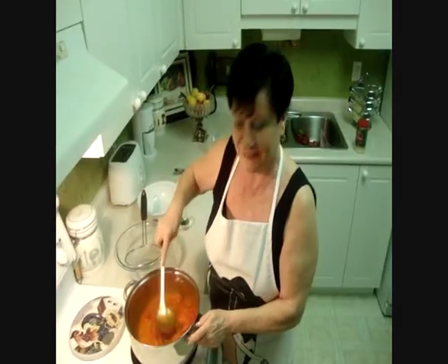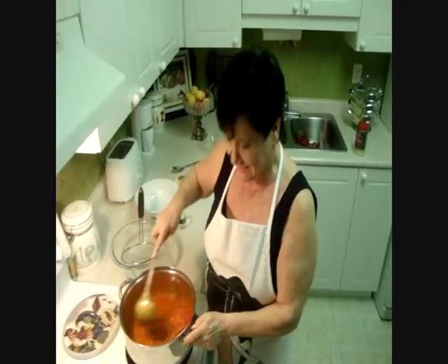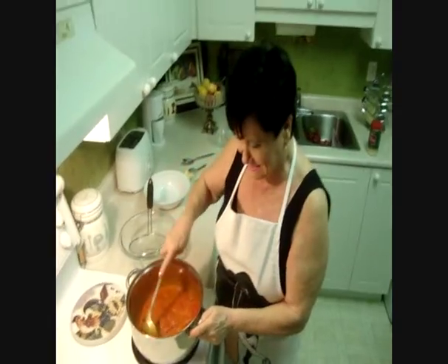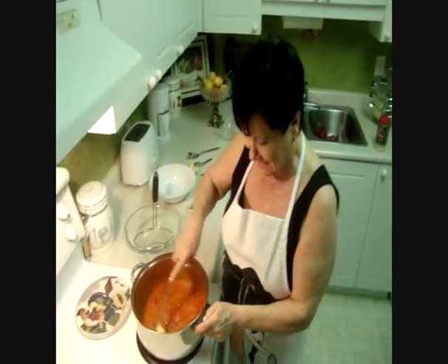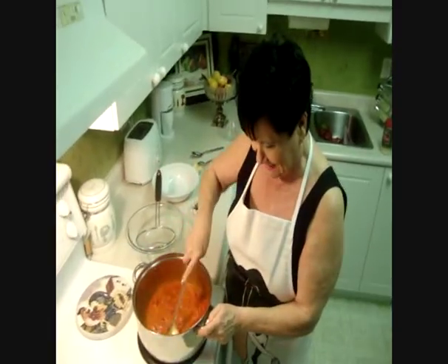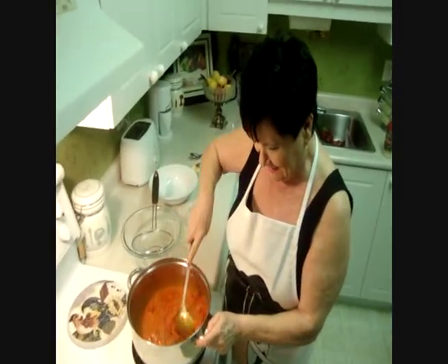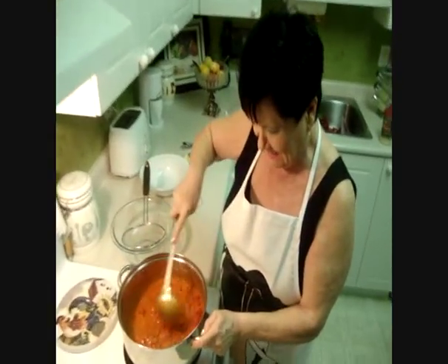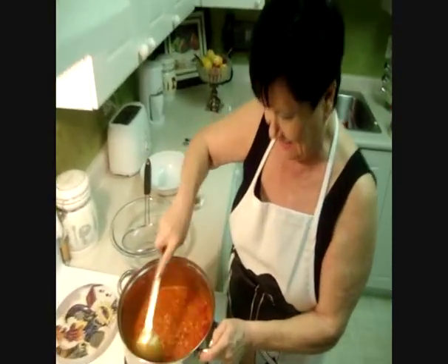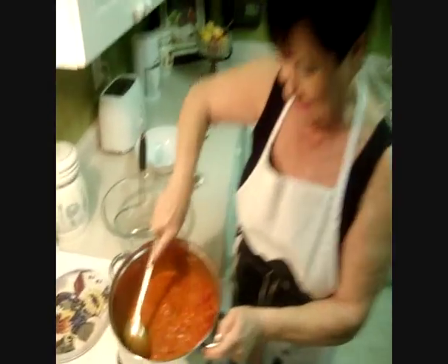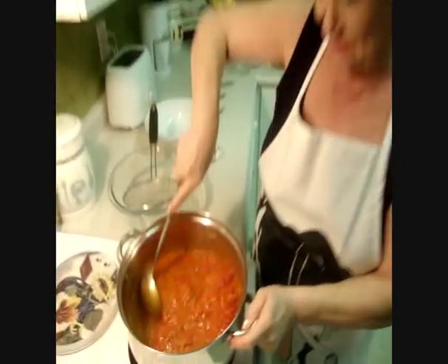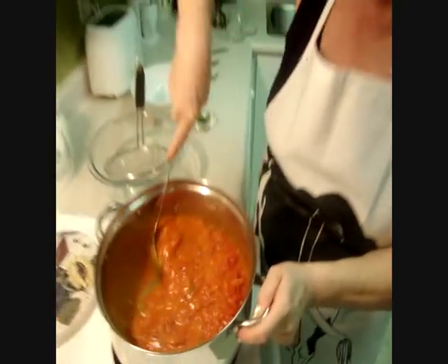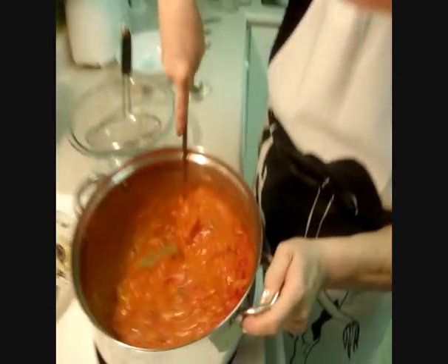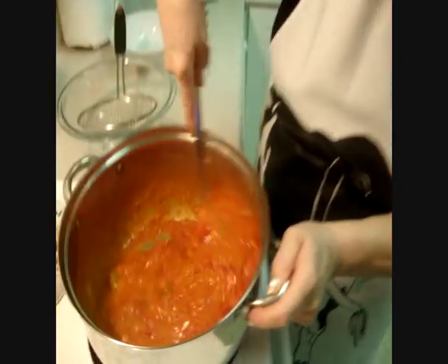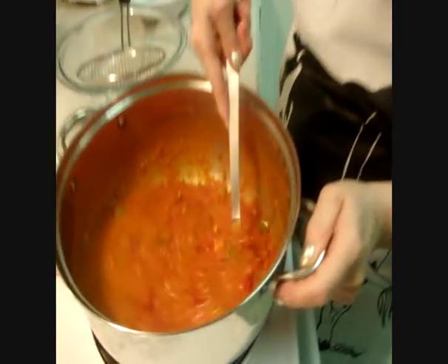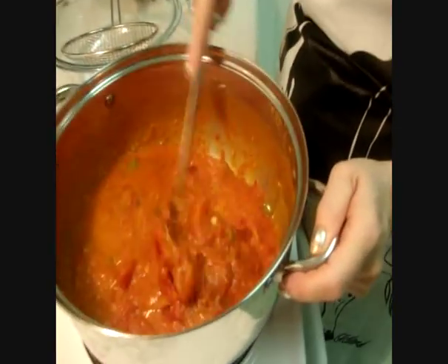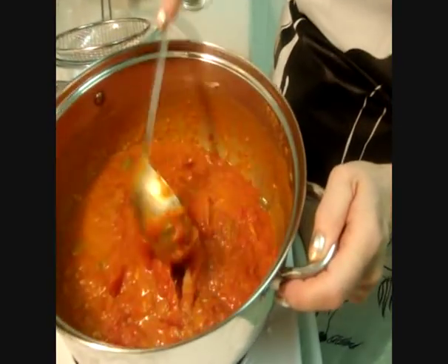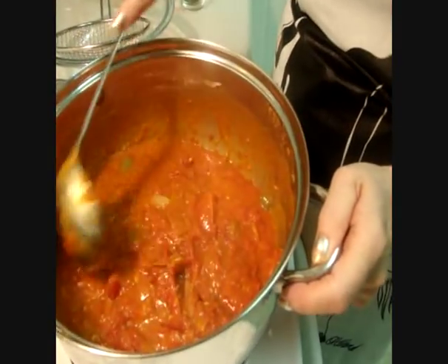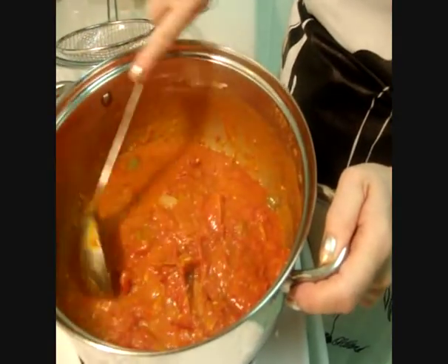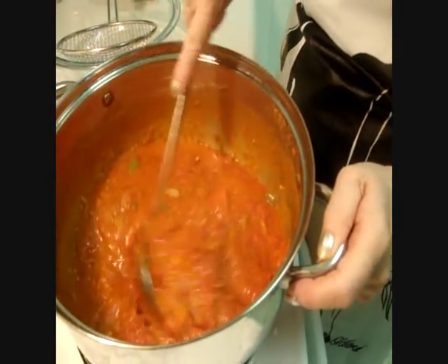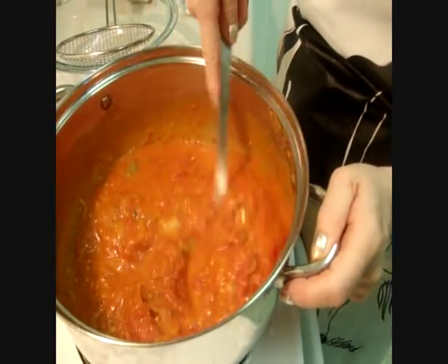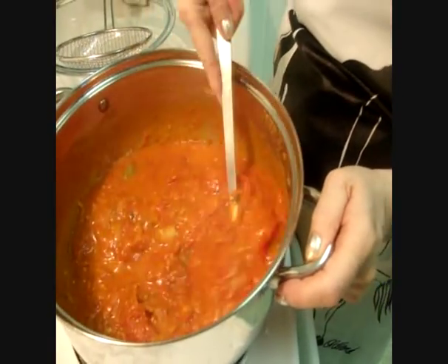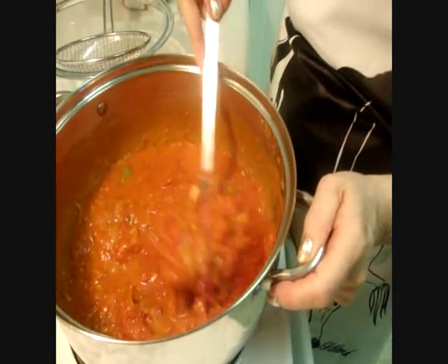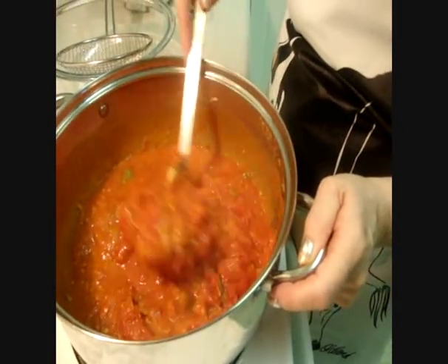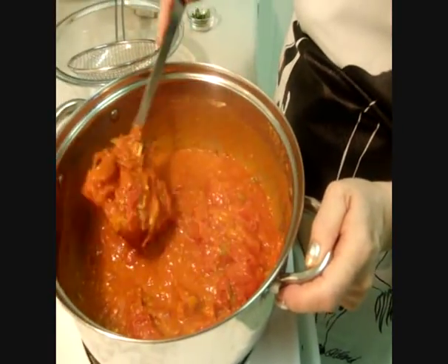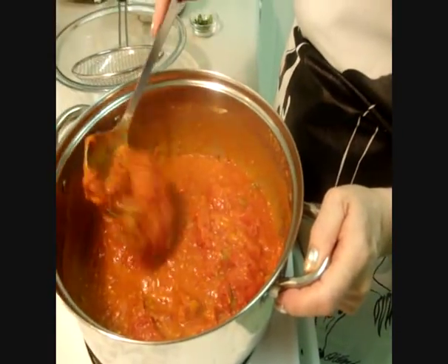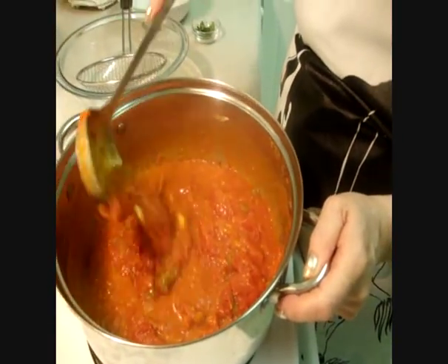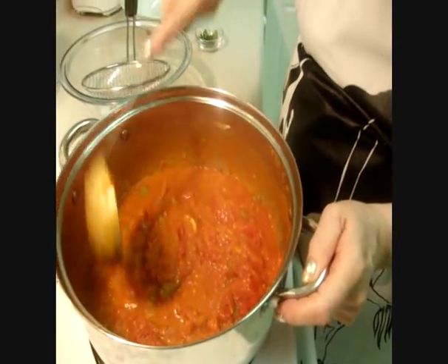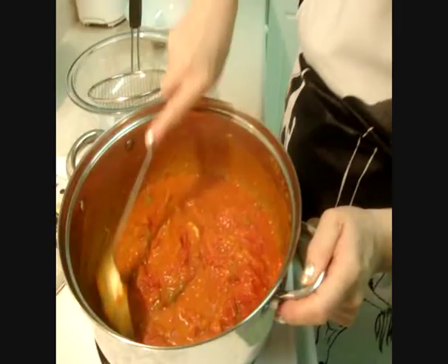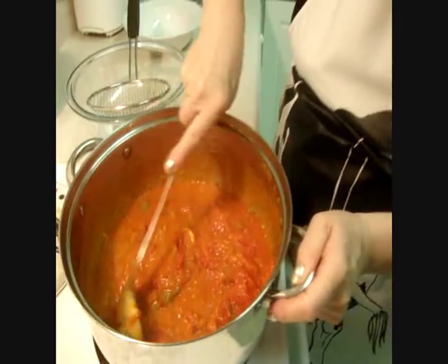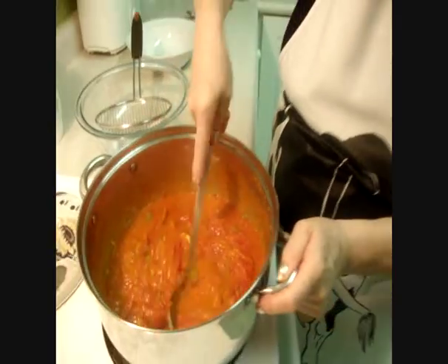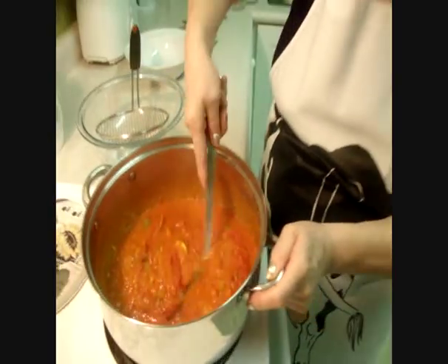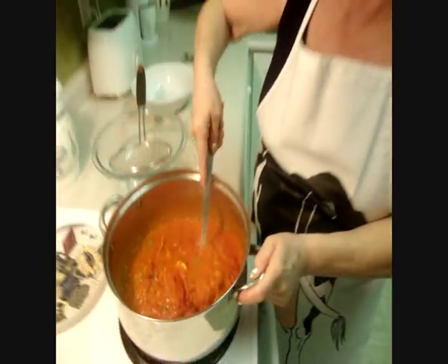Everything is ready. Look at this pasta sauce — it's really, really good and thick.